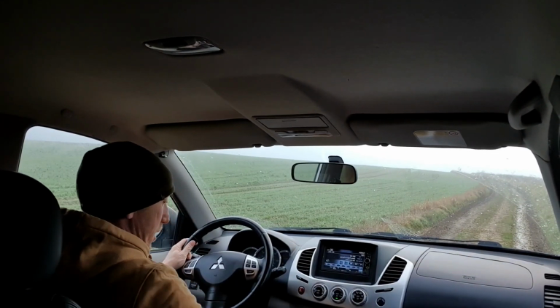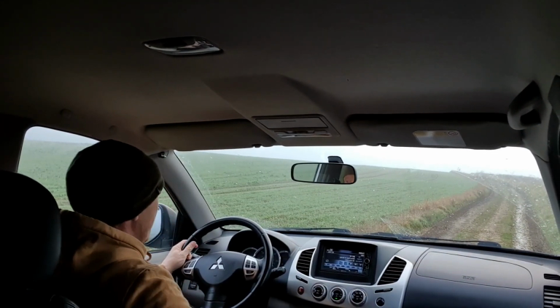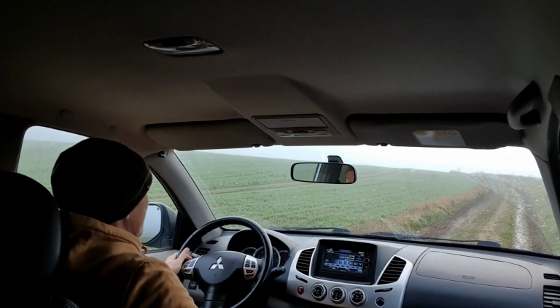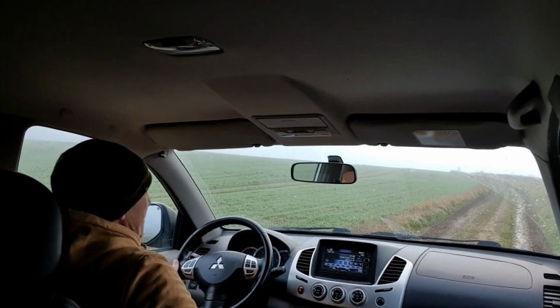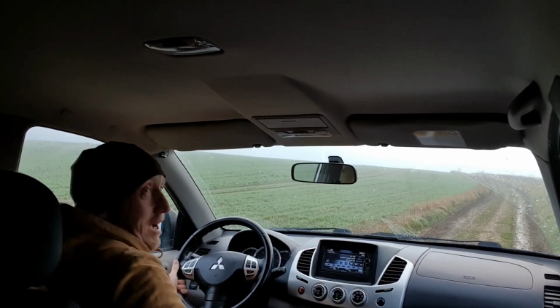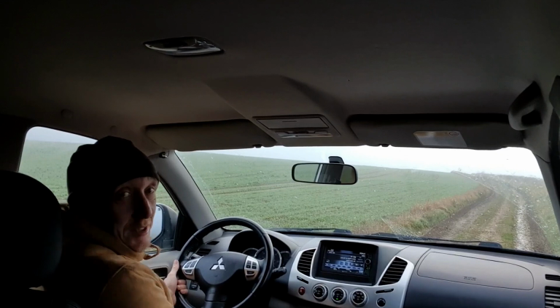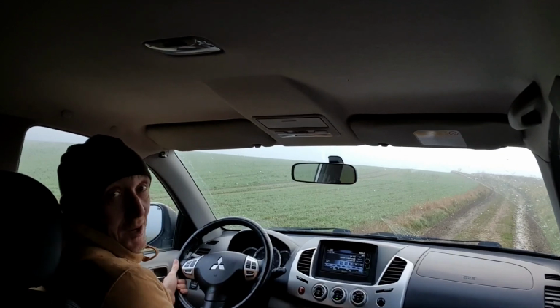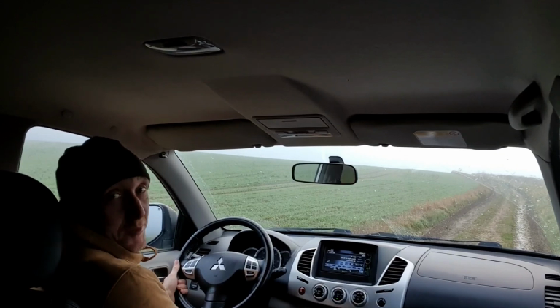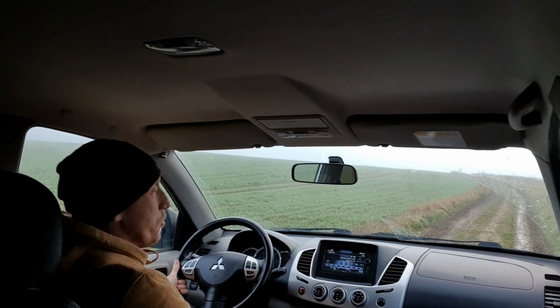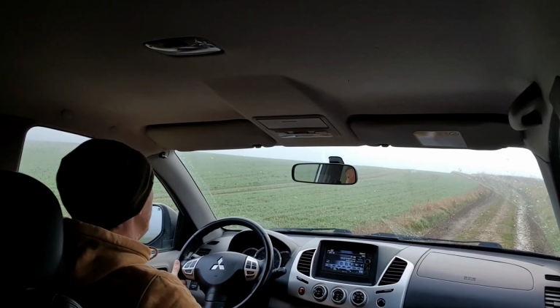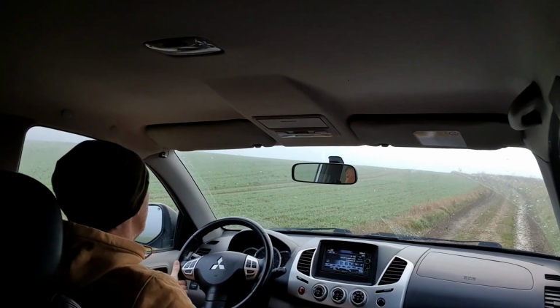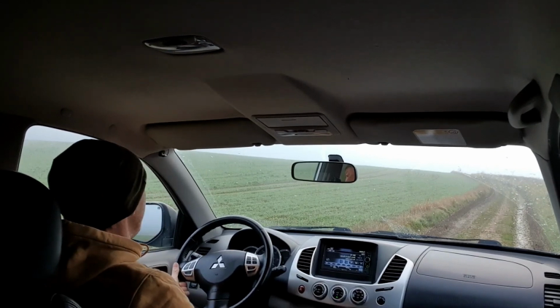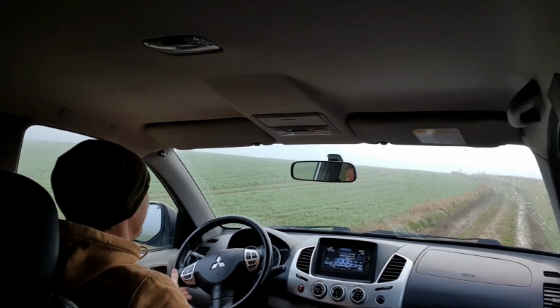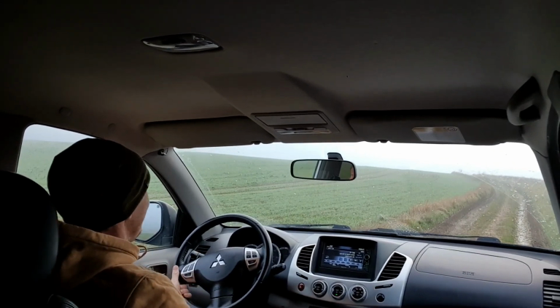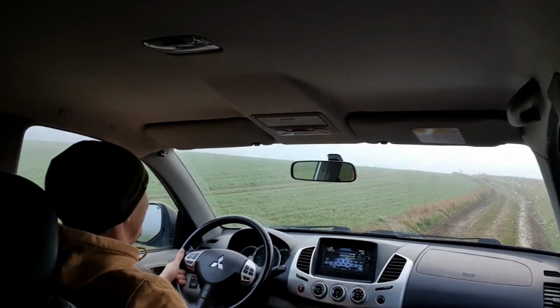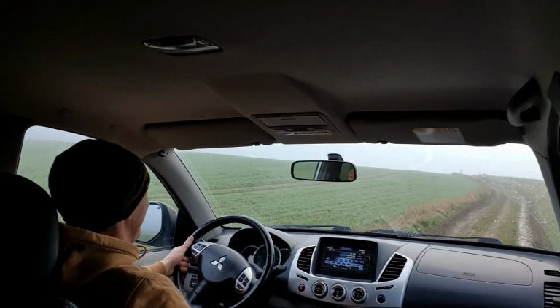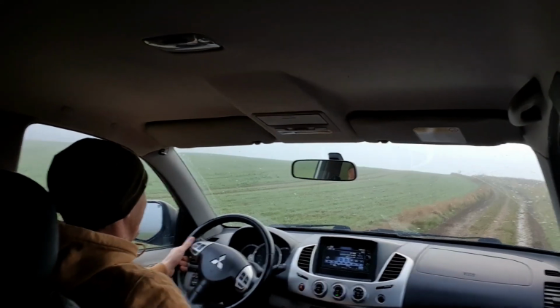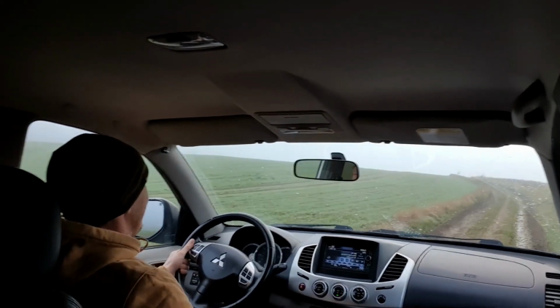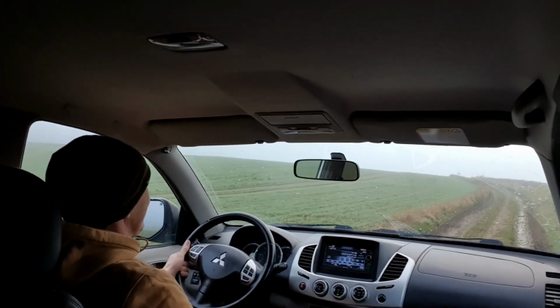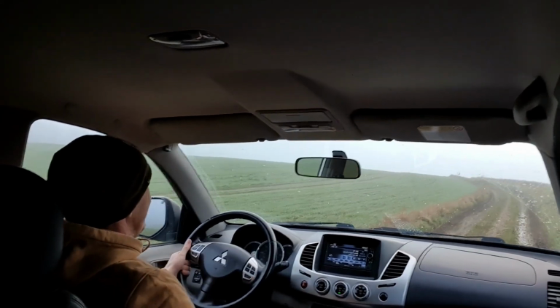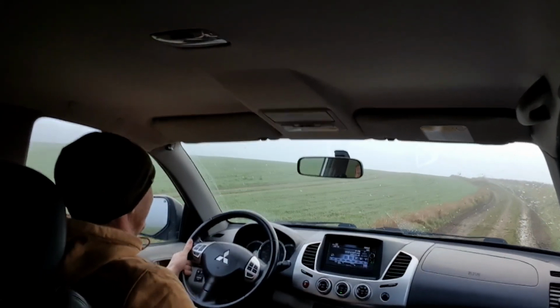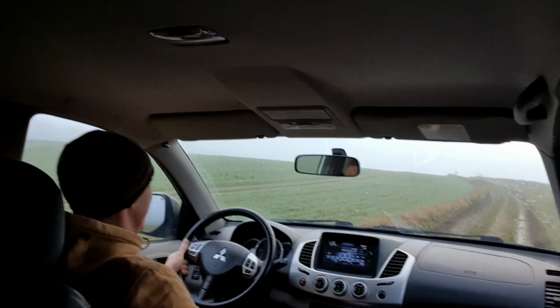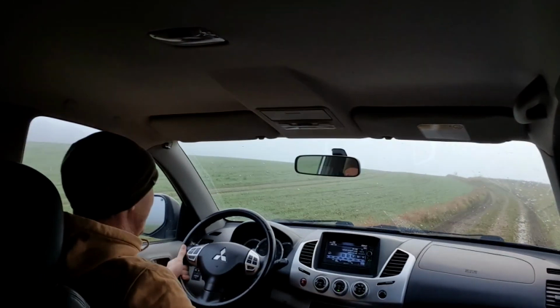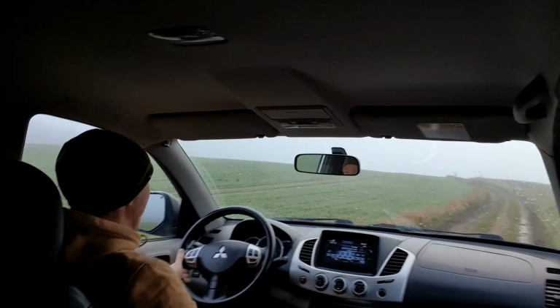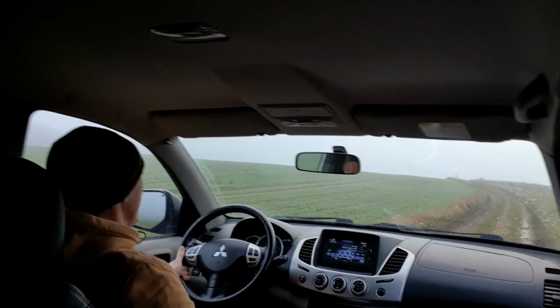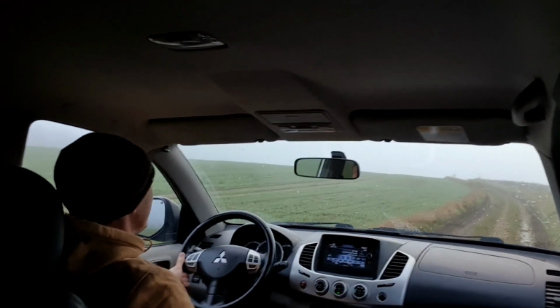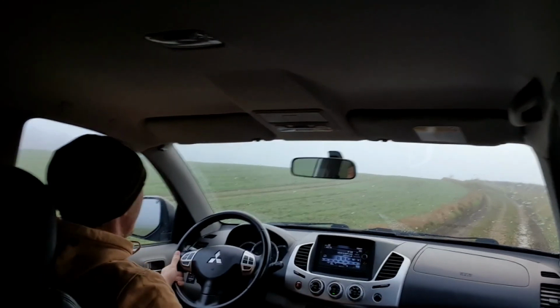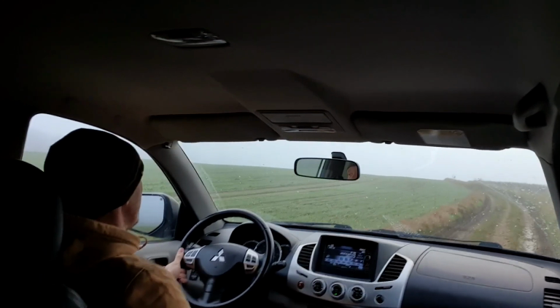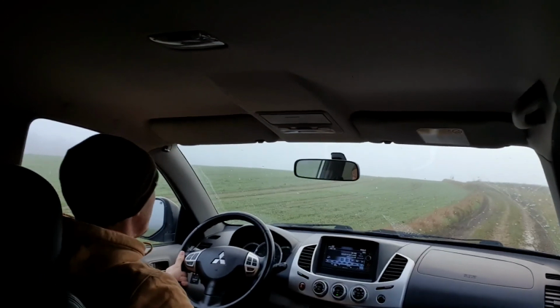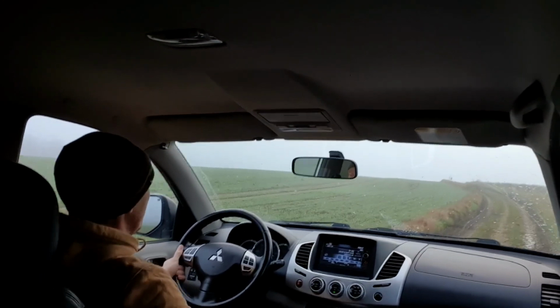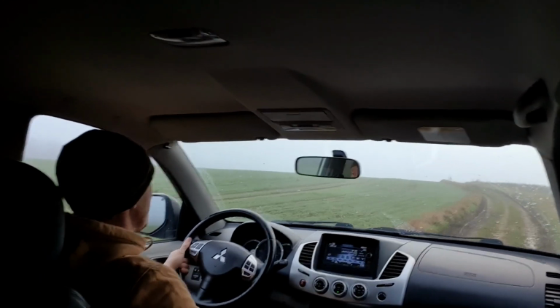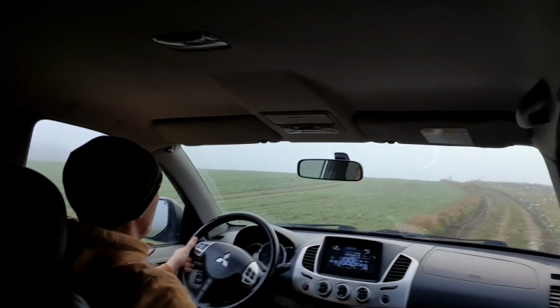Gonna have to figure out a different way of filming. Let's get you going — let's get up to the top of this hill.